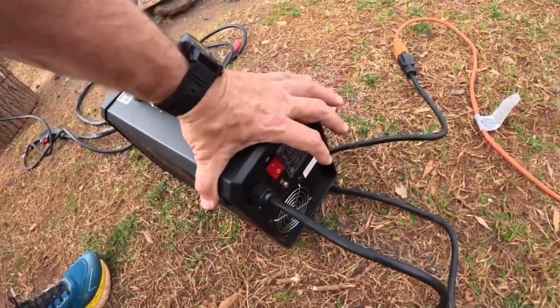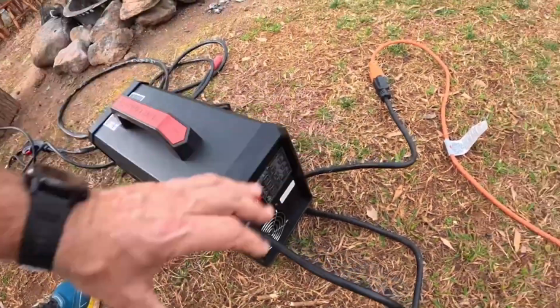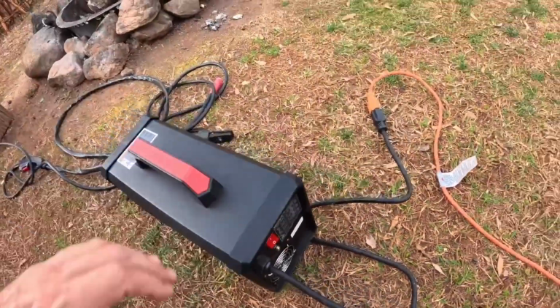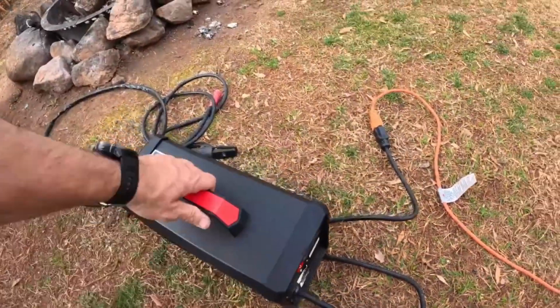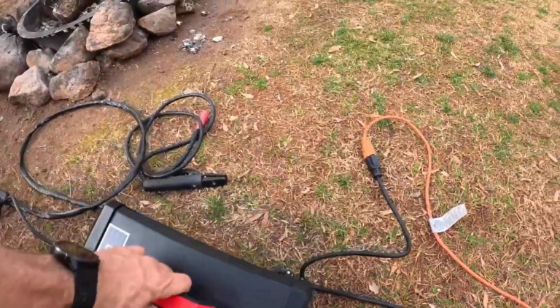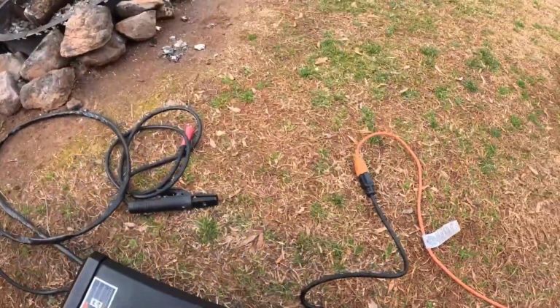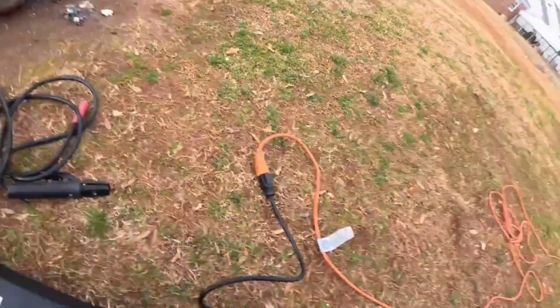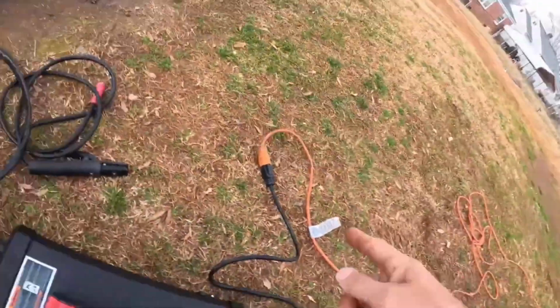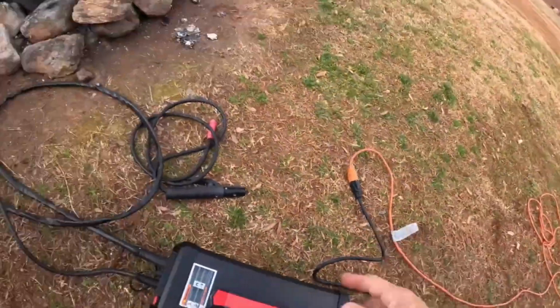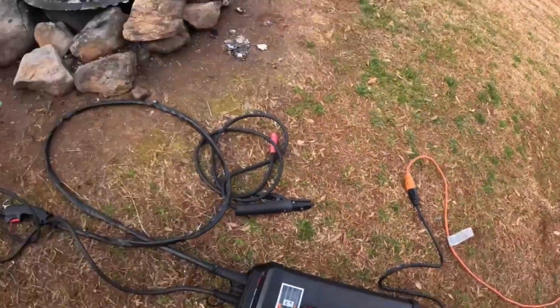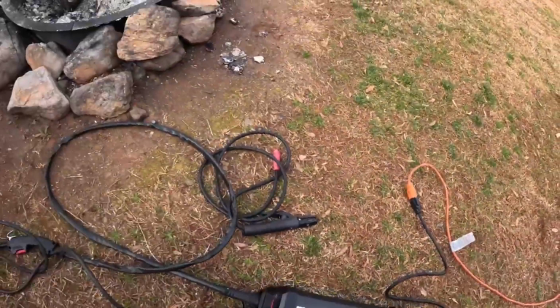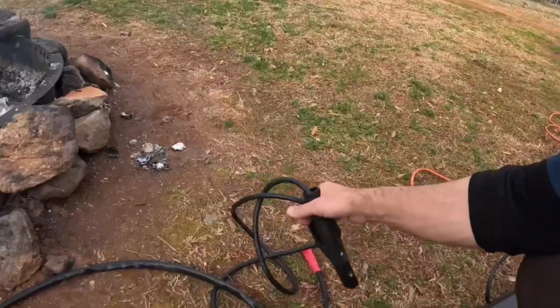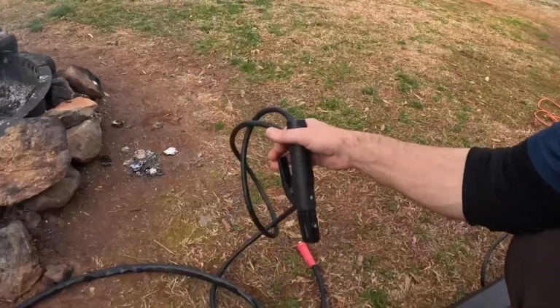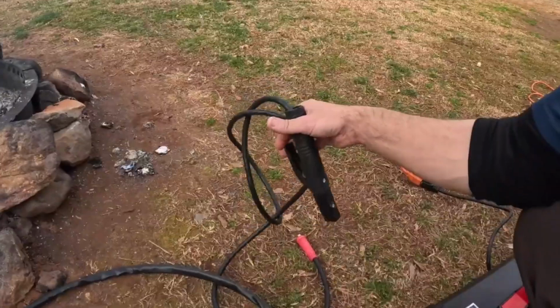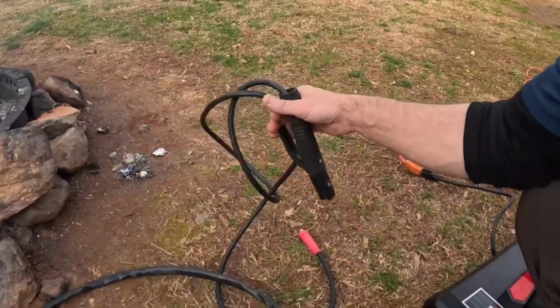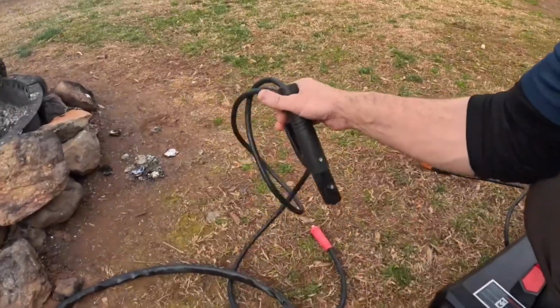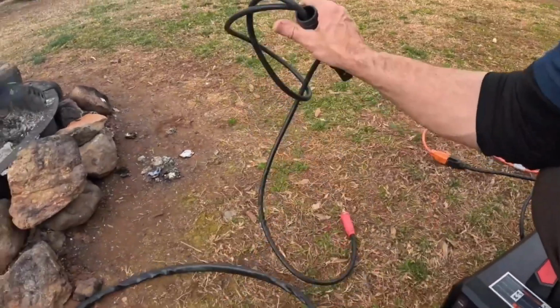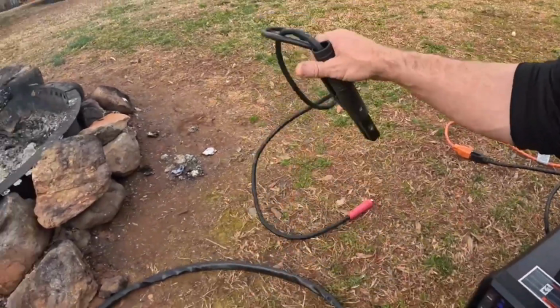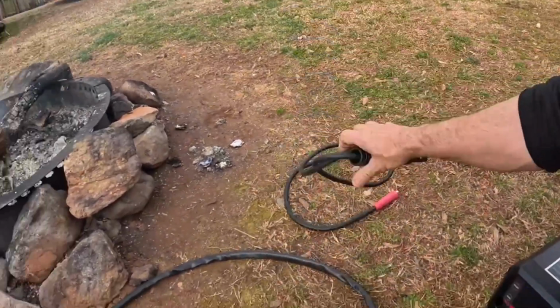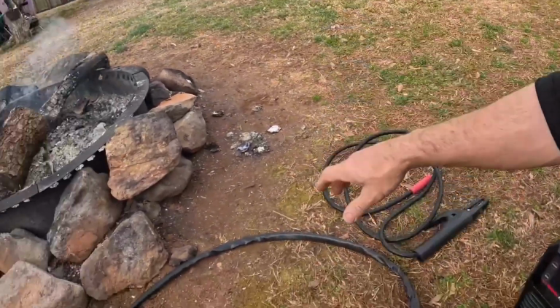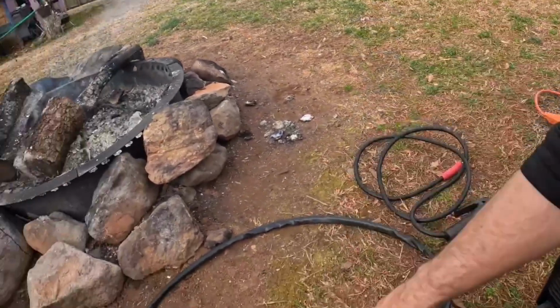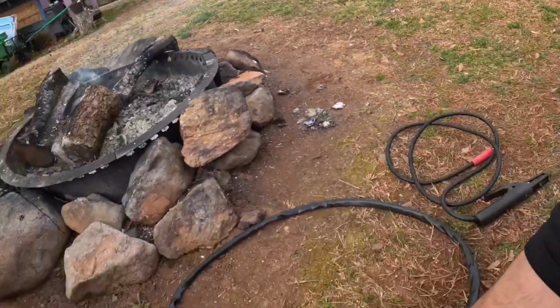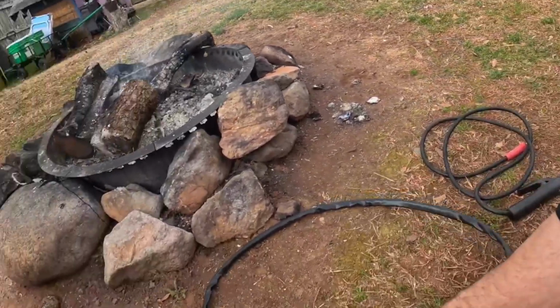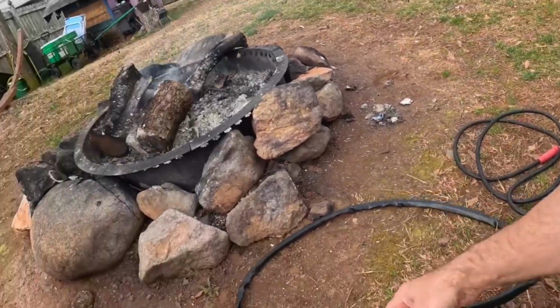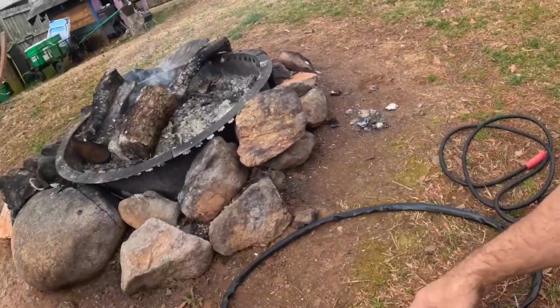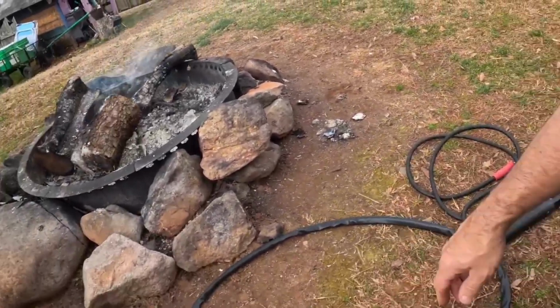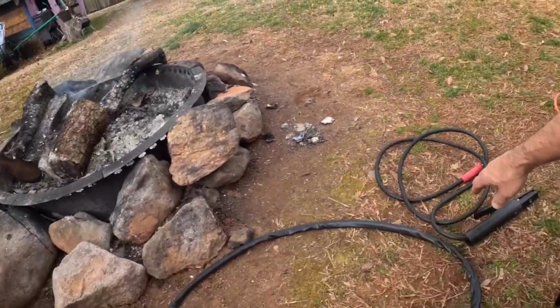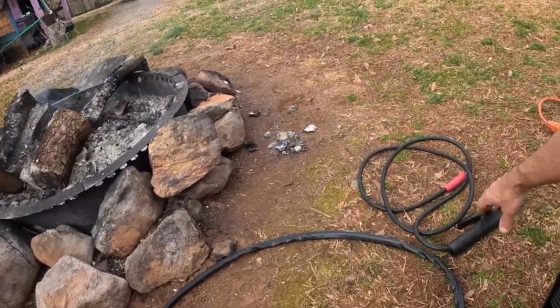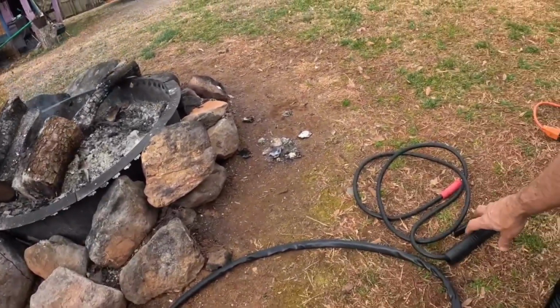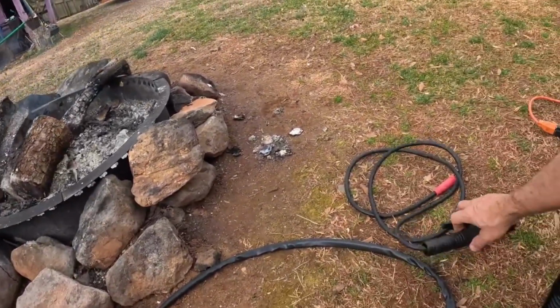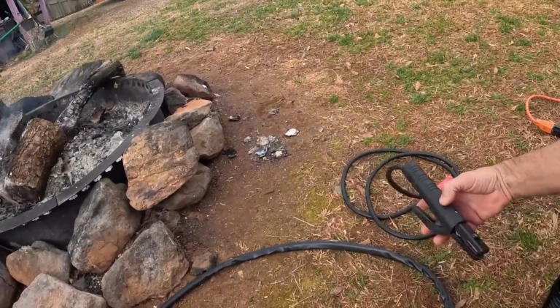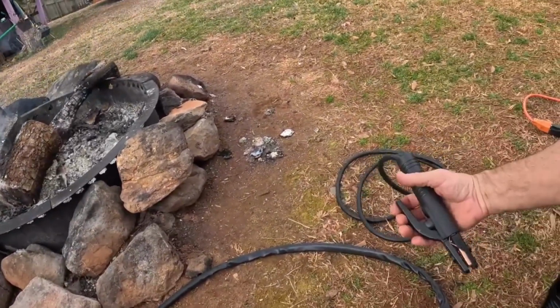Press the switch — okay, it's on now. By the way, I was not able to connect the electrode holder because there is no port left for it.